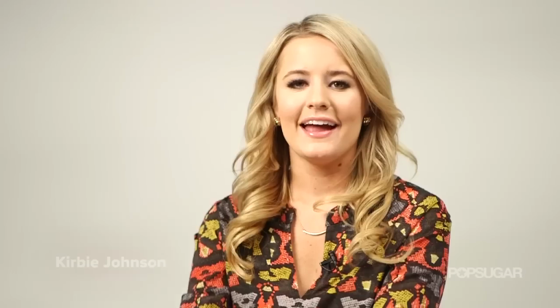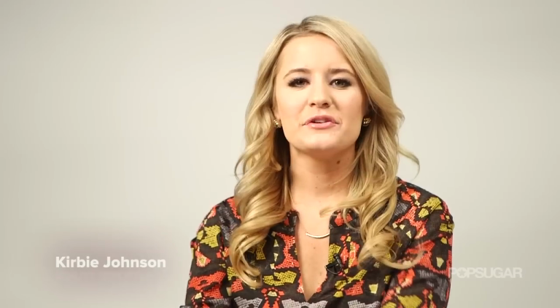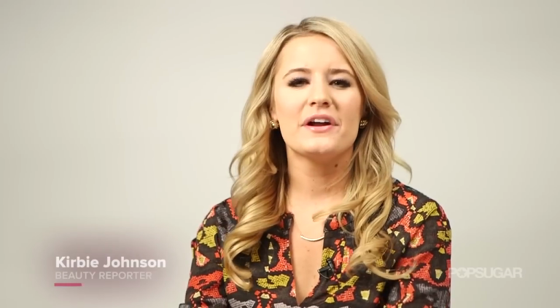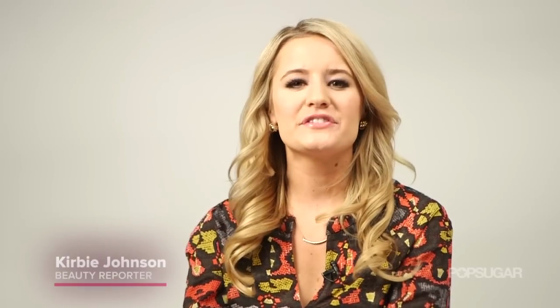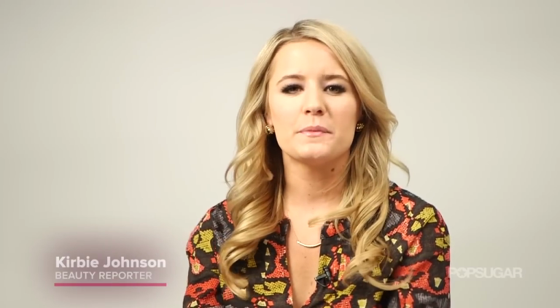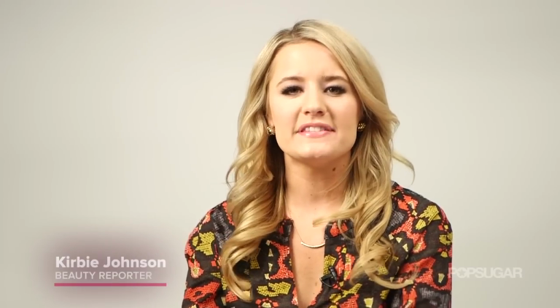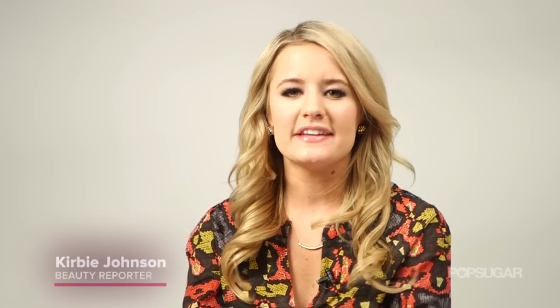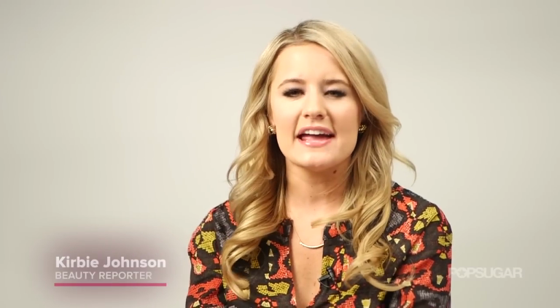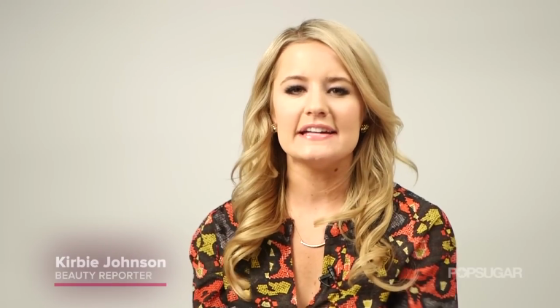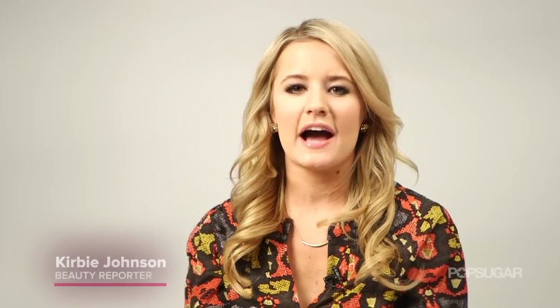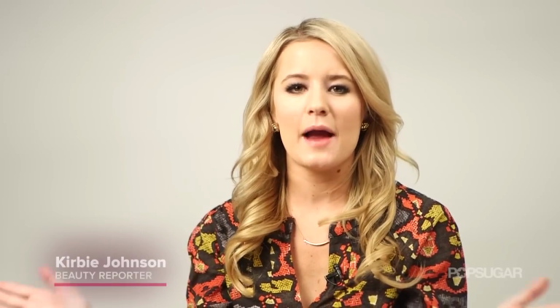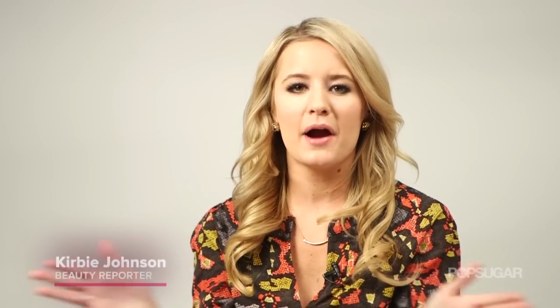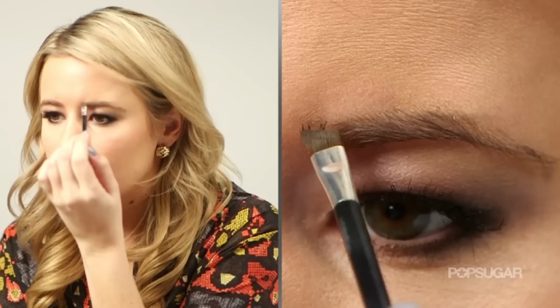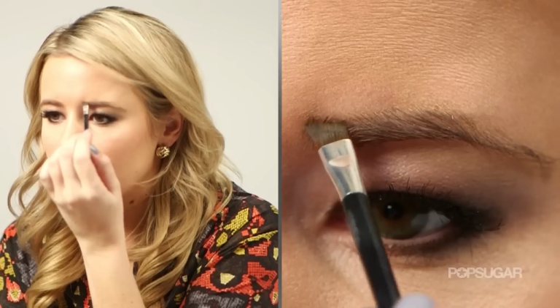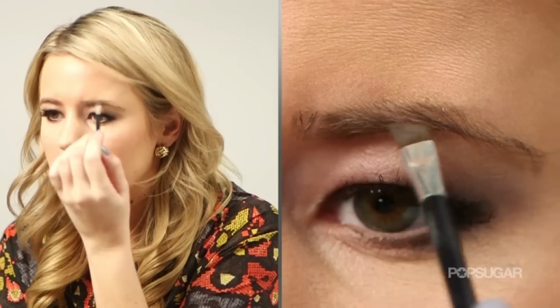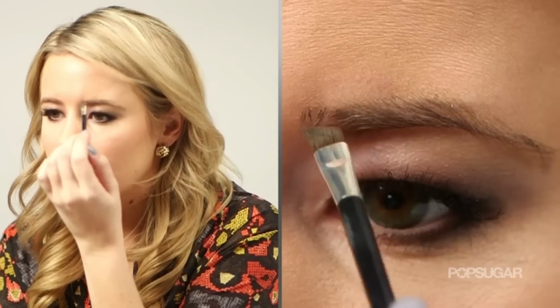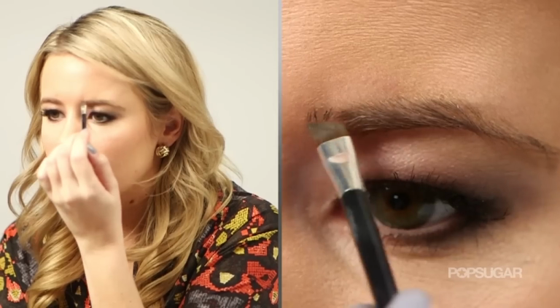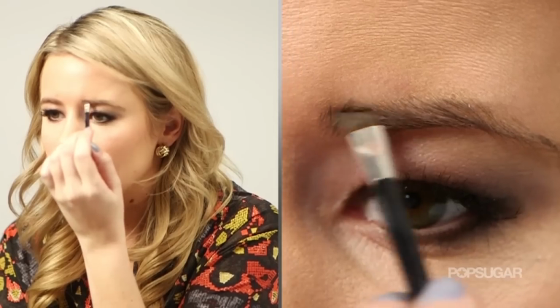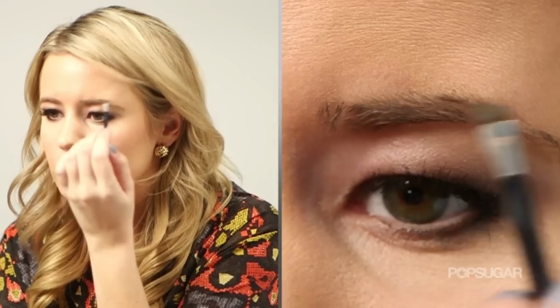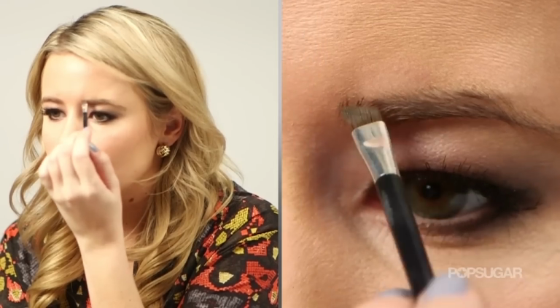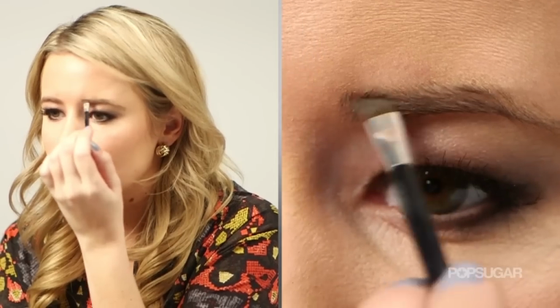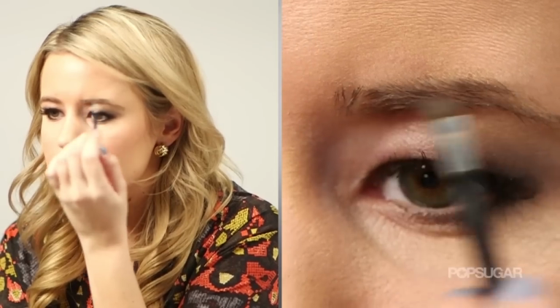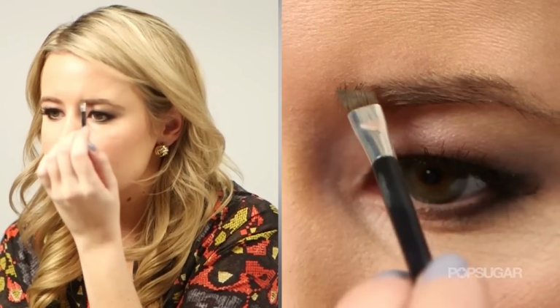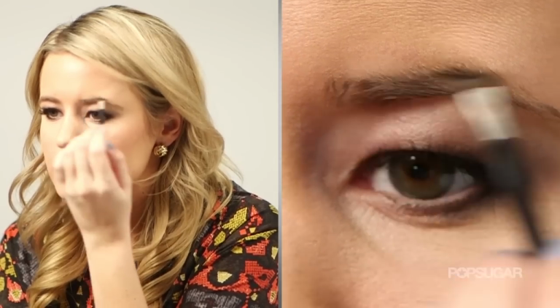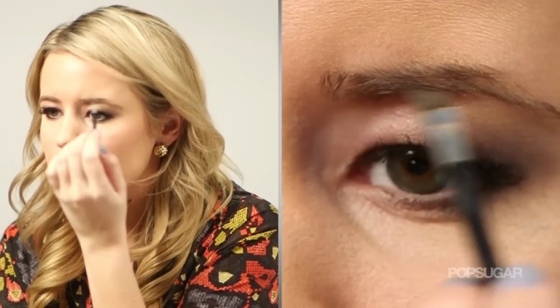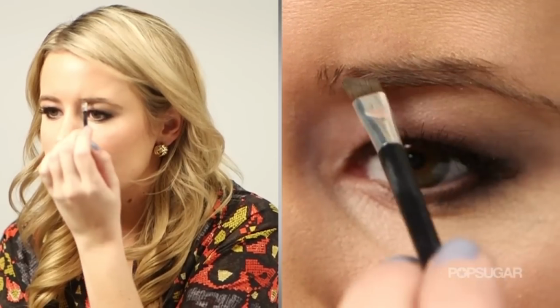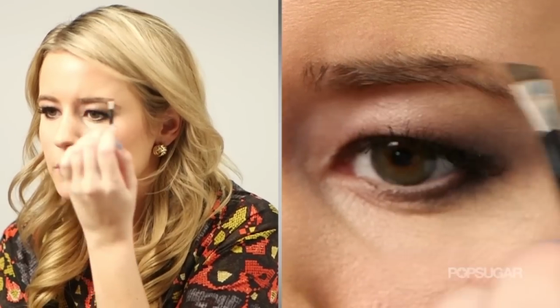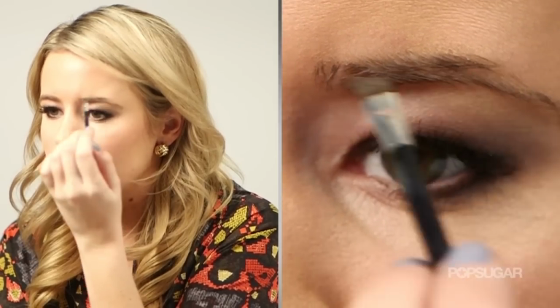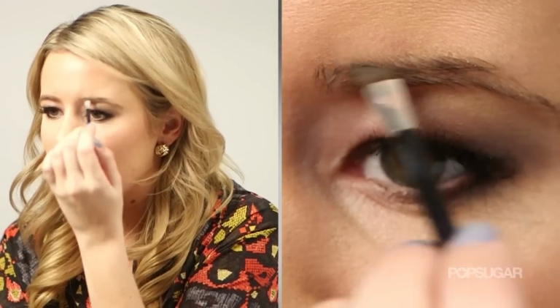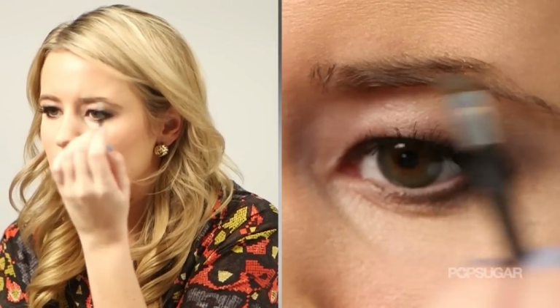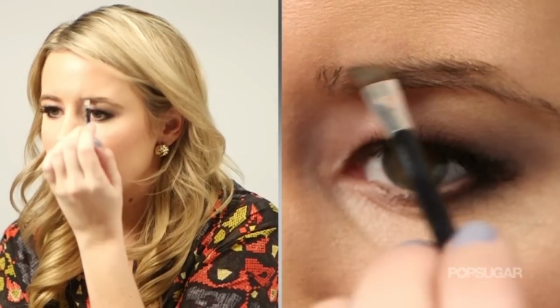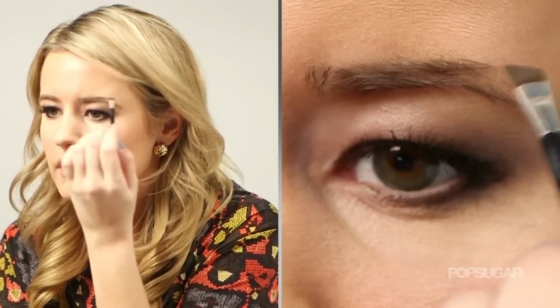Hey everyone, it's Kirby. Today it's Eyebrow 101. I'm going to teach you everything you need to know about filling in your brows.